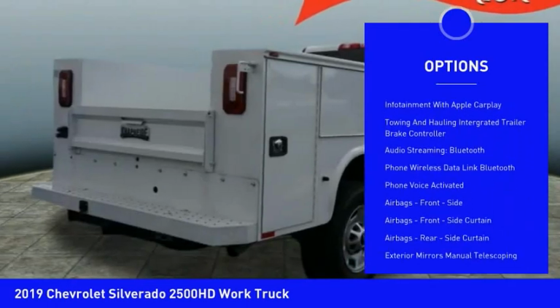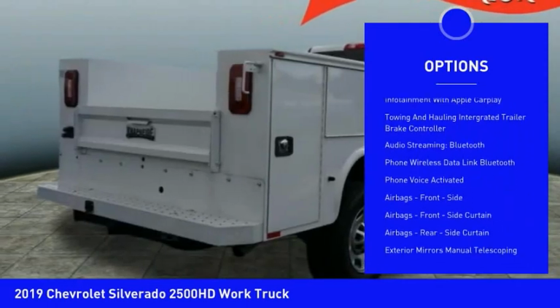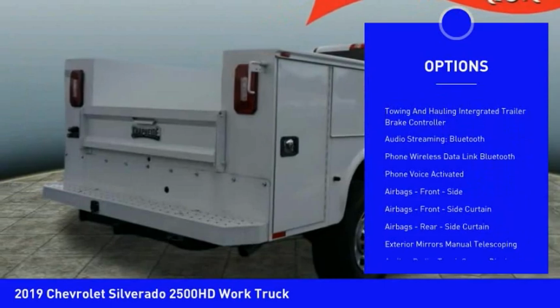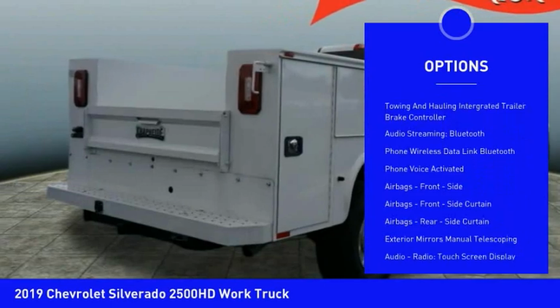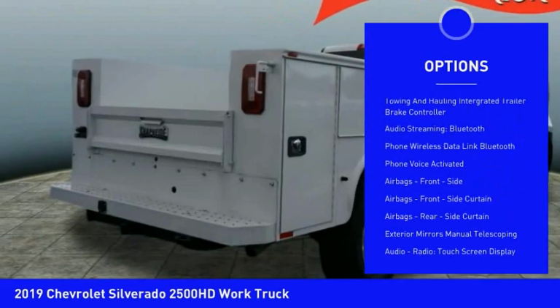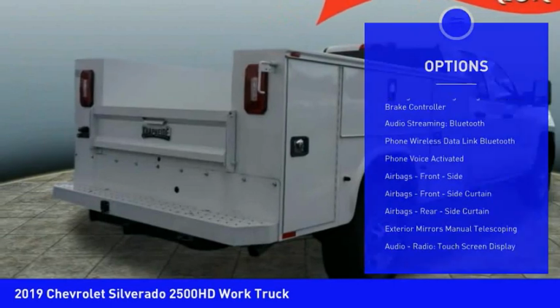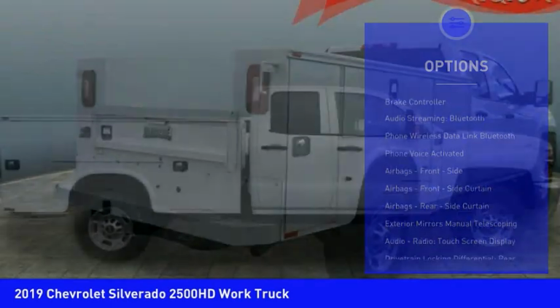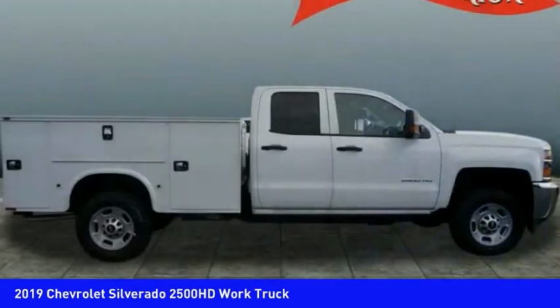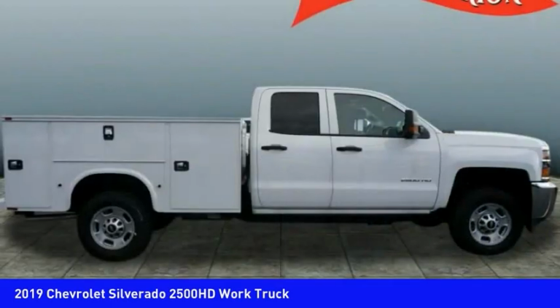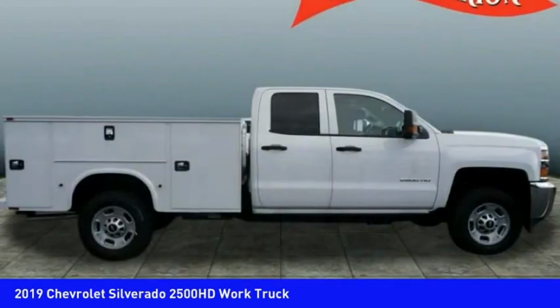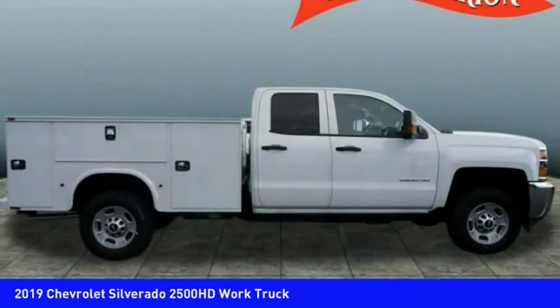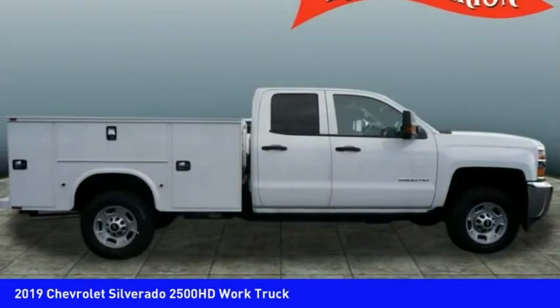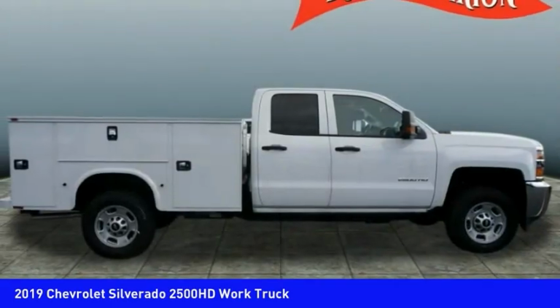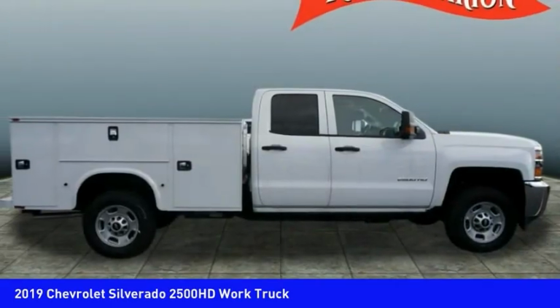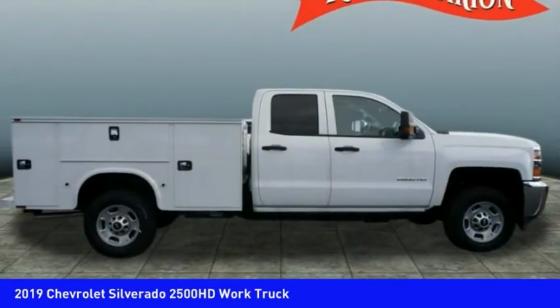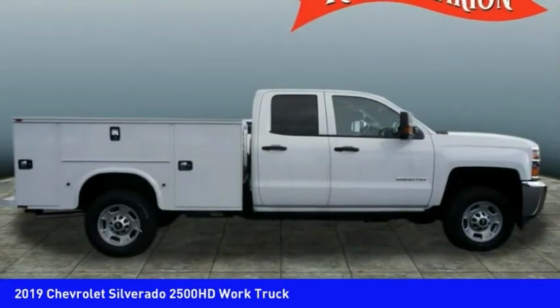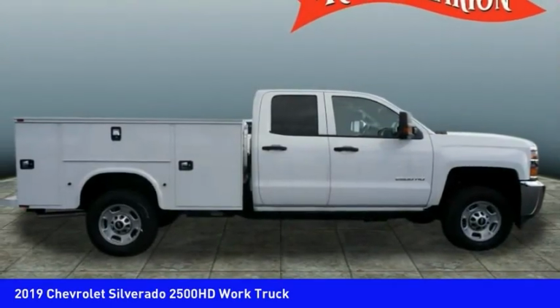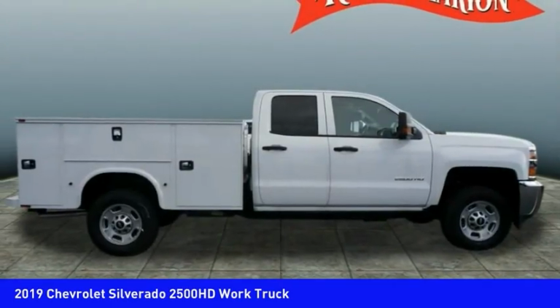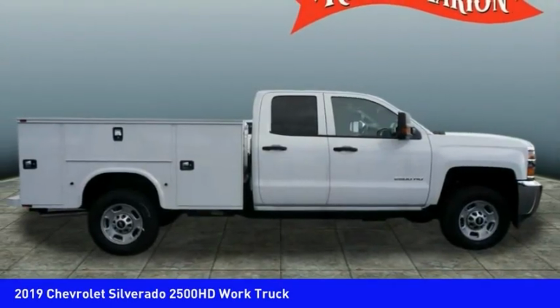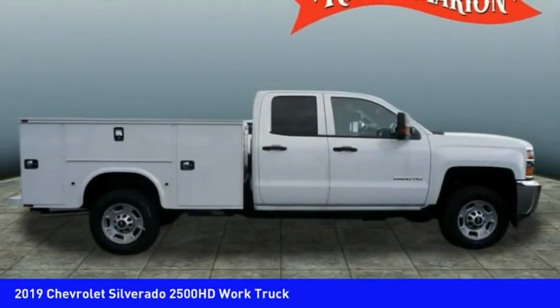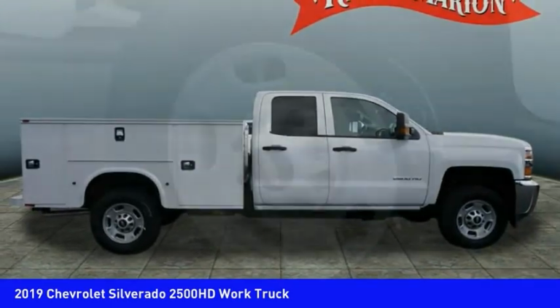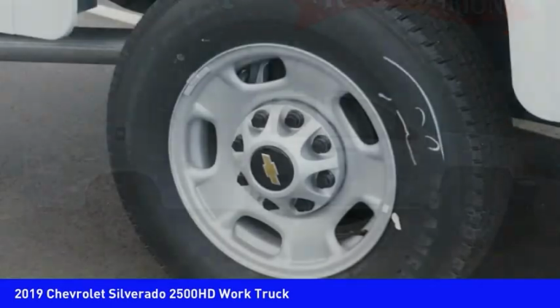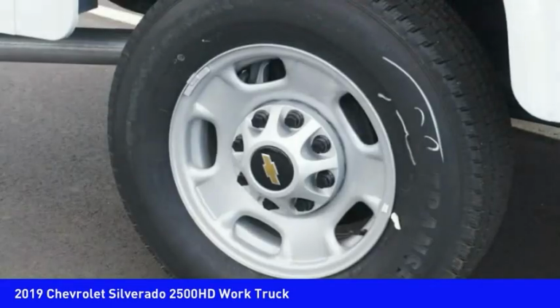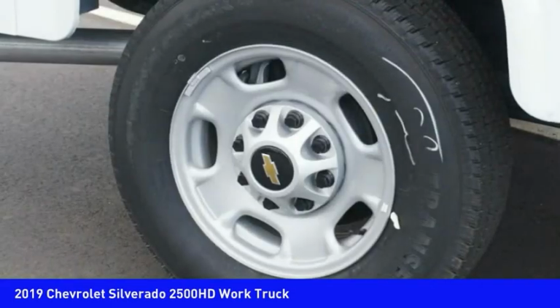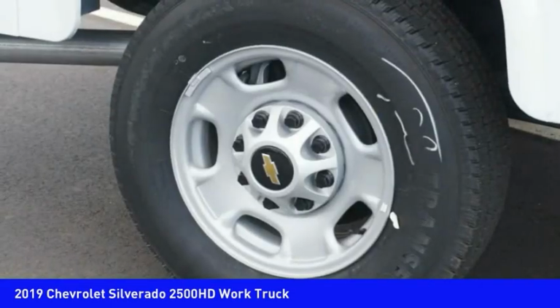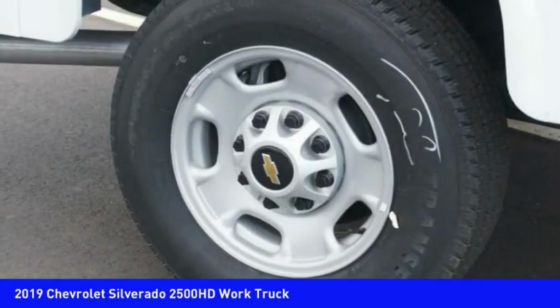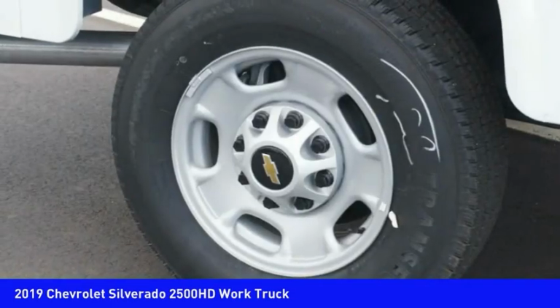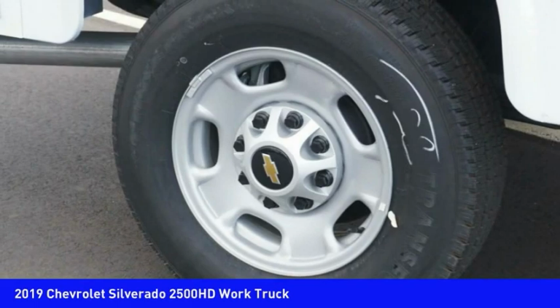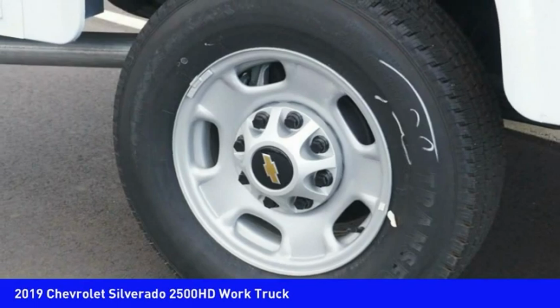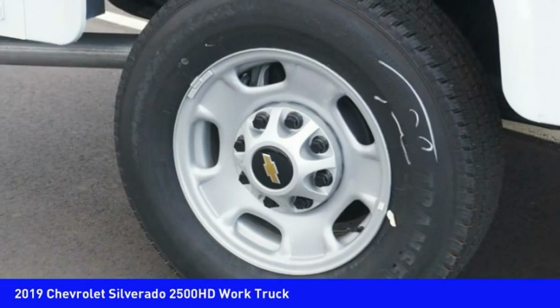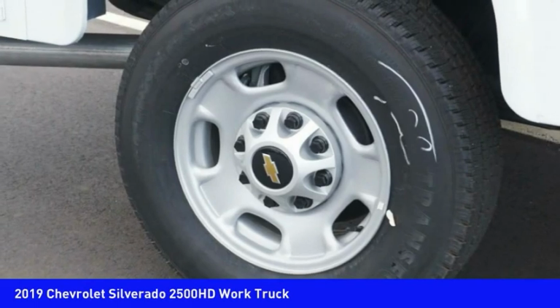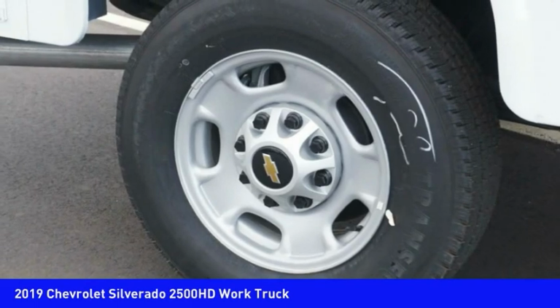Auxiliary transmission fluid cooler, rear step bumper, braking assist, power brakes, and rear view camera.